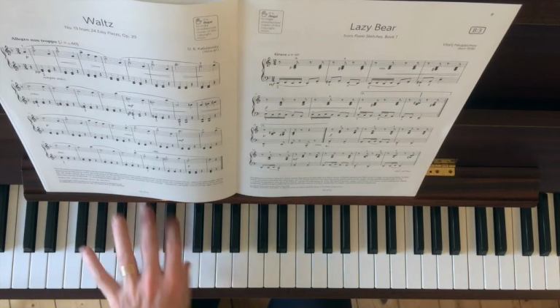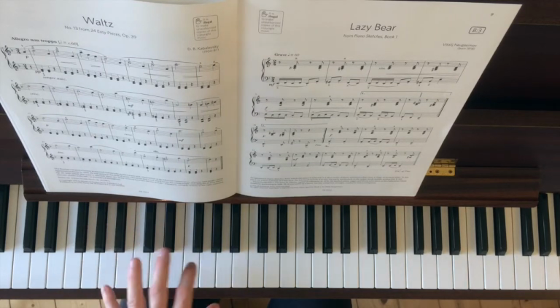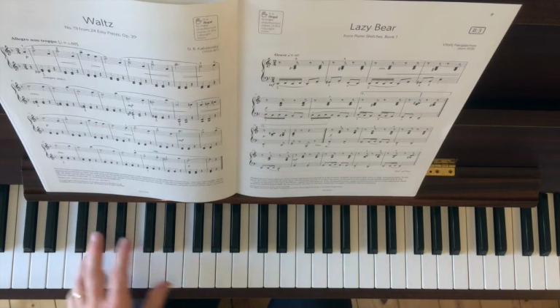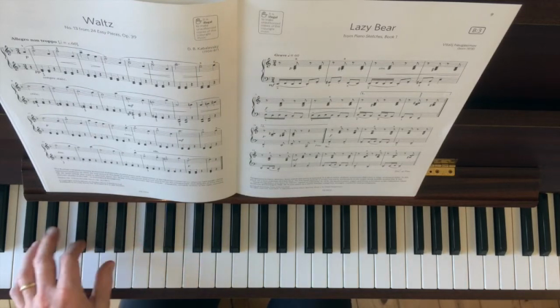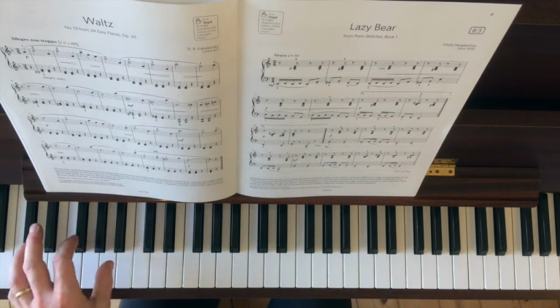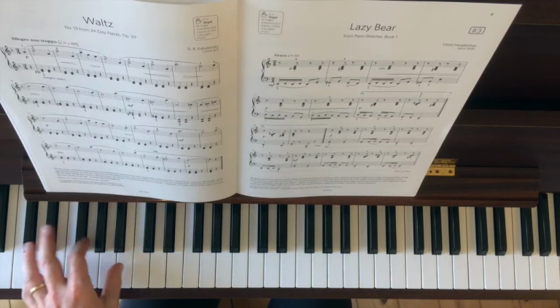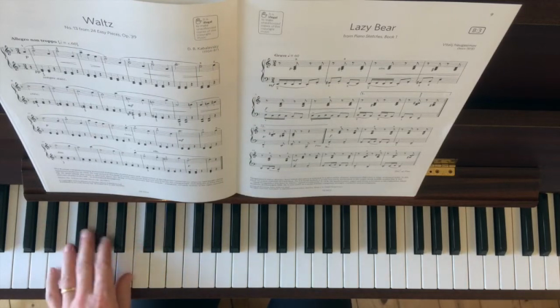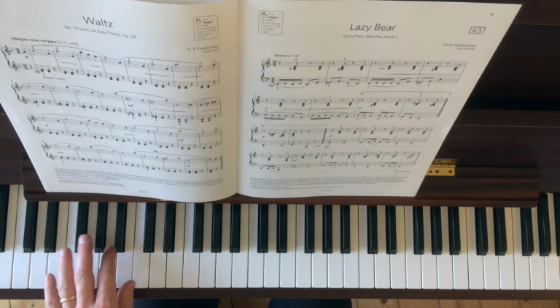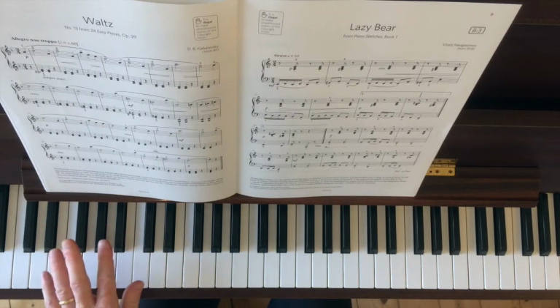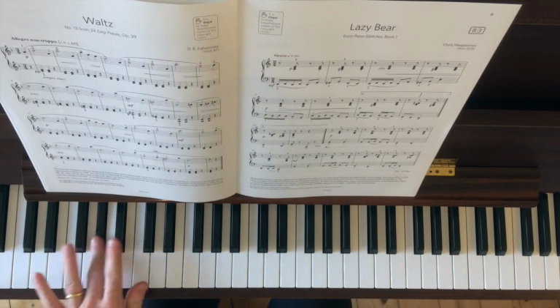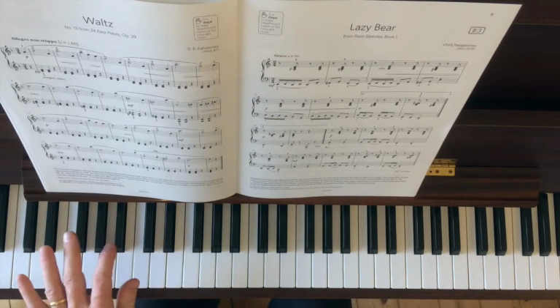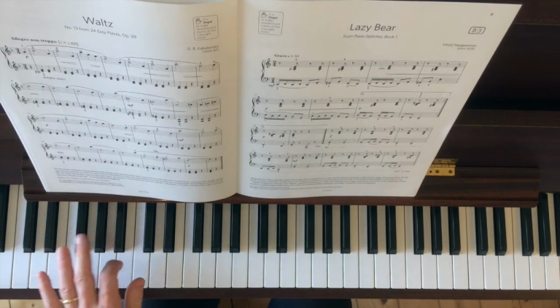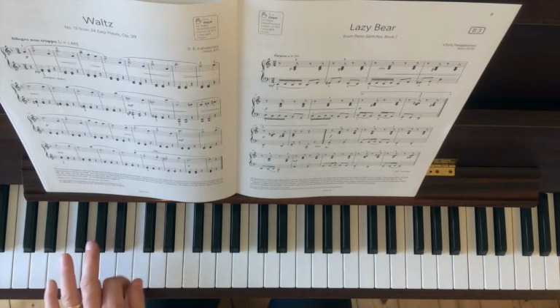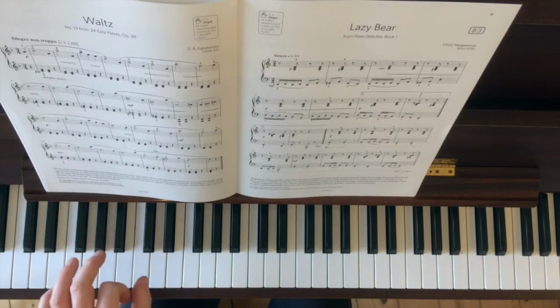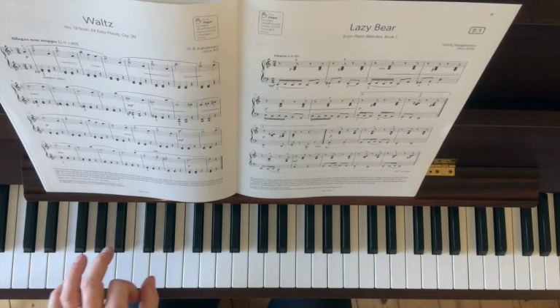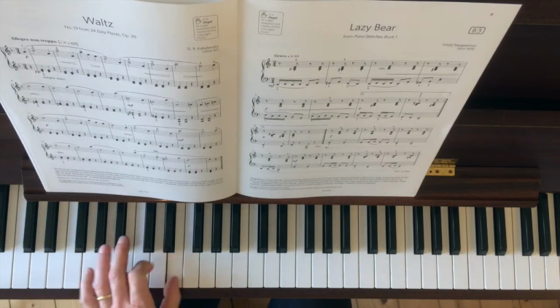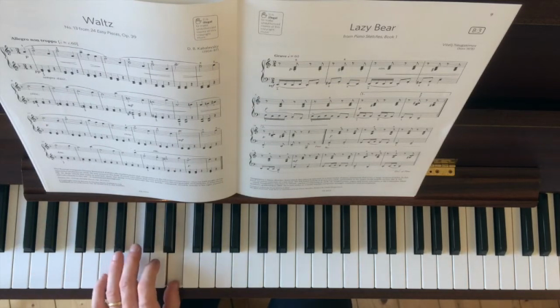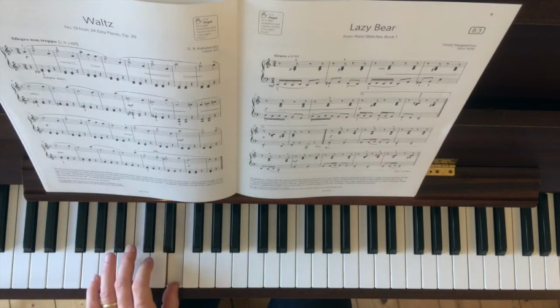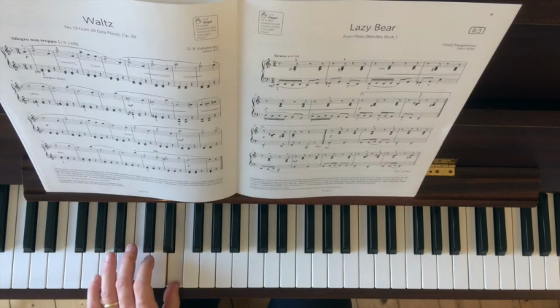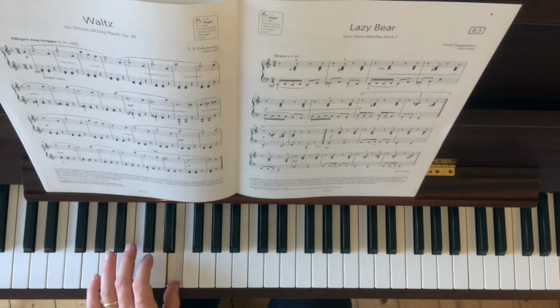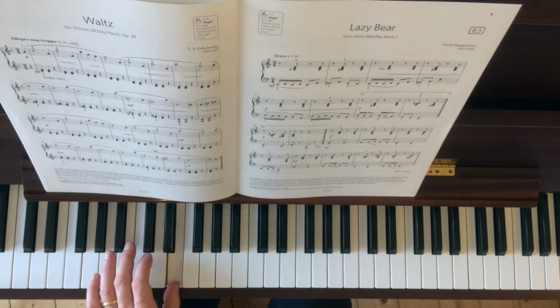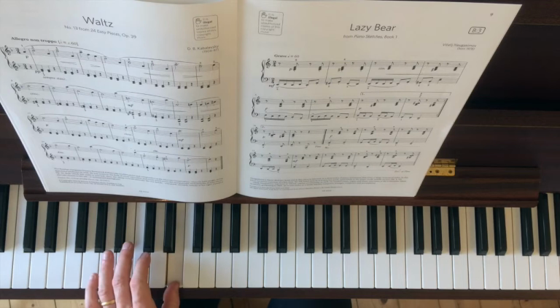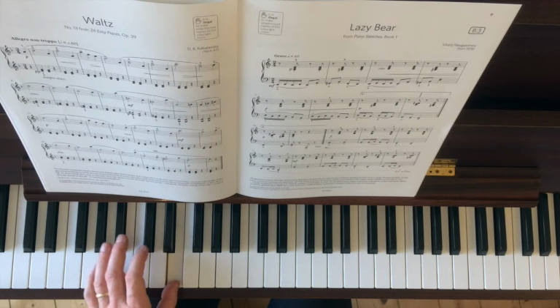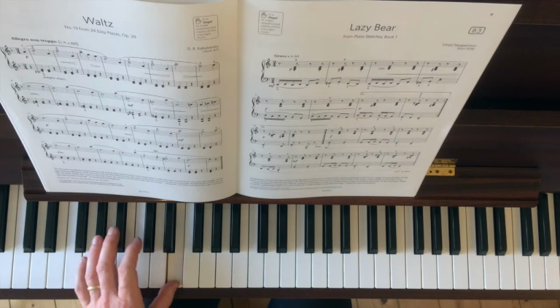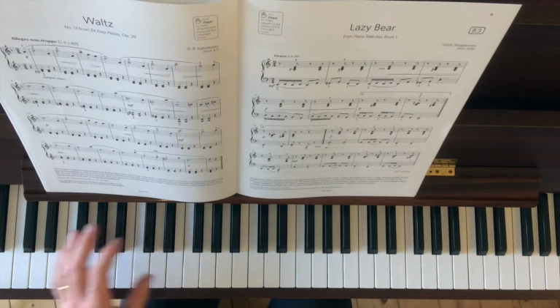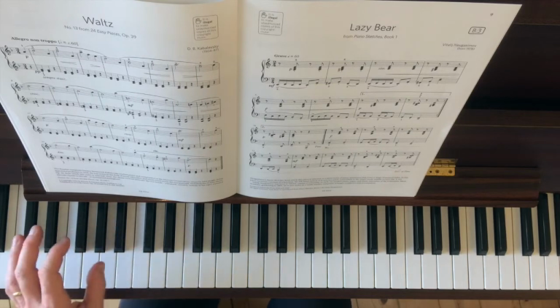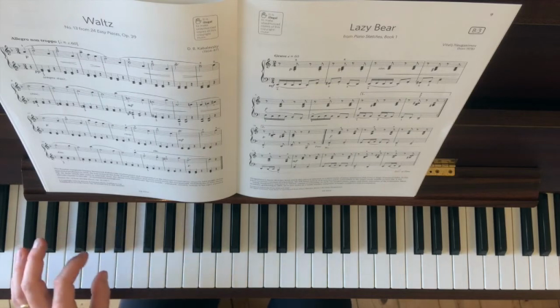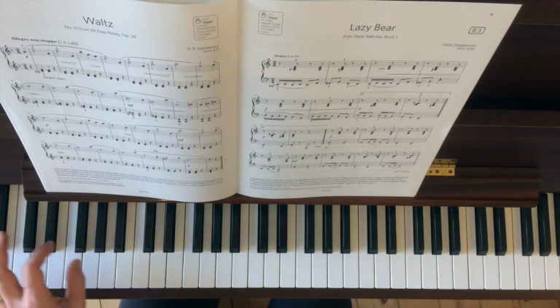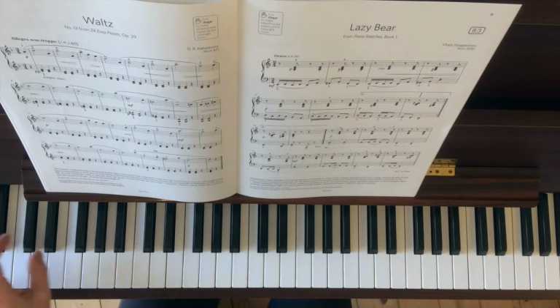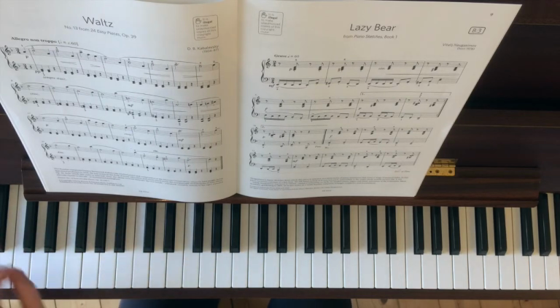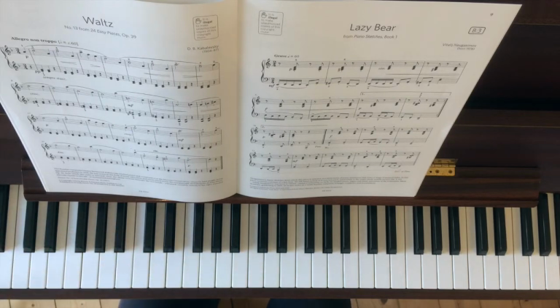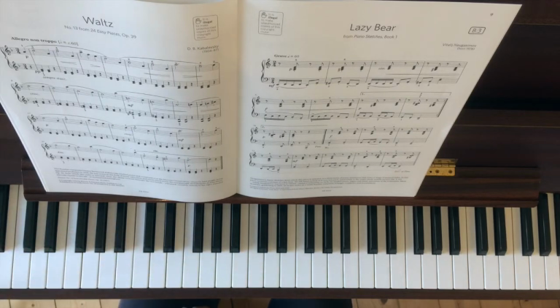And you've got some staccato, and tenuto — hold on there.